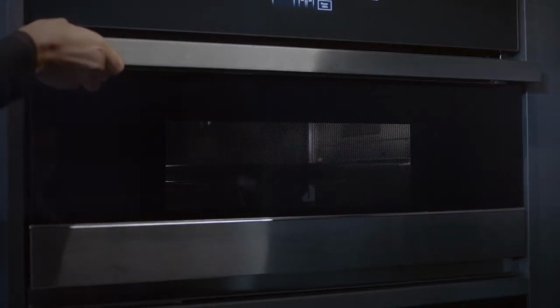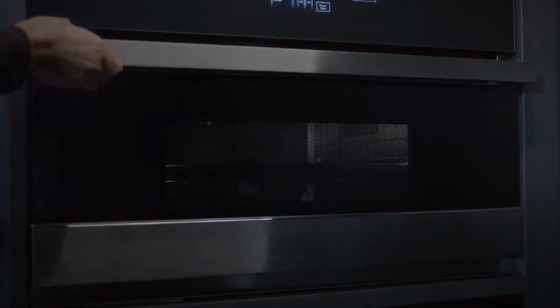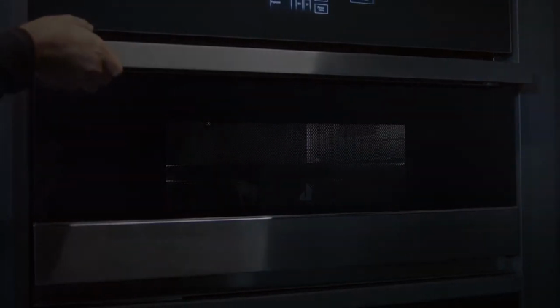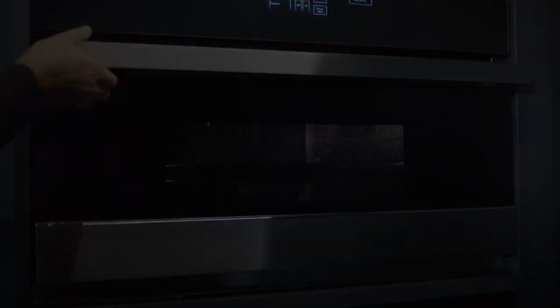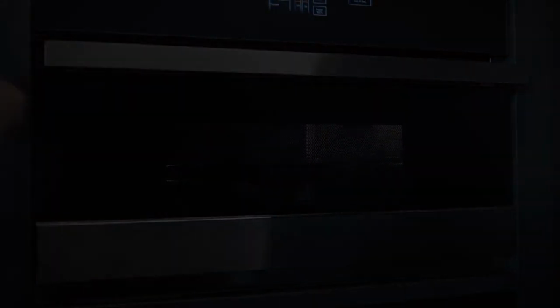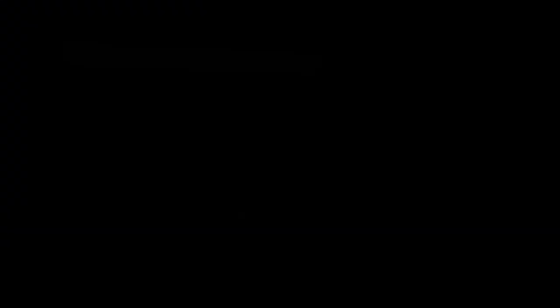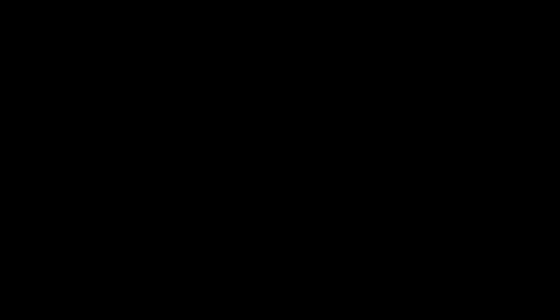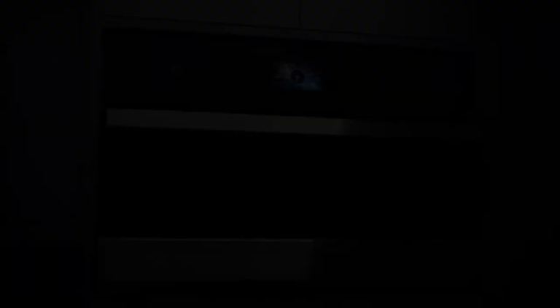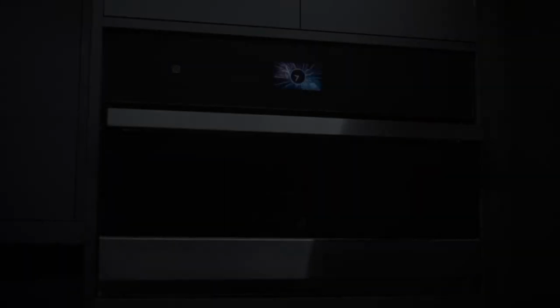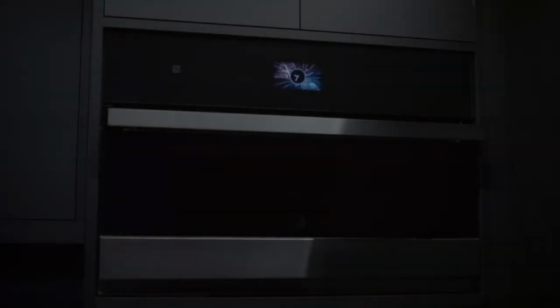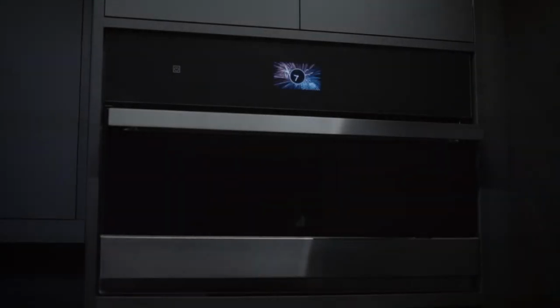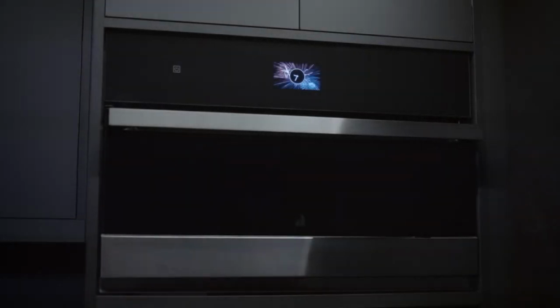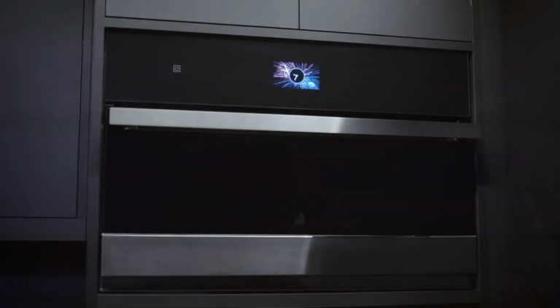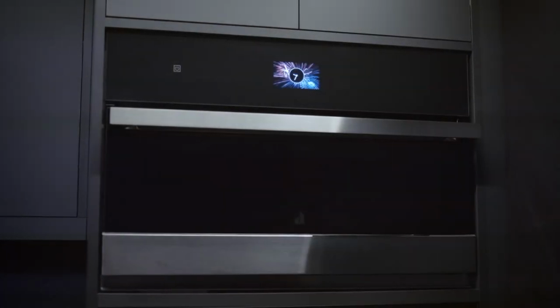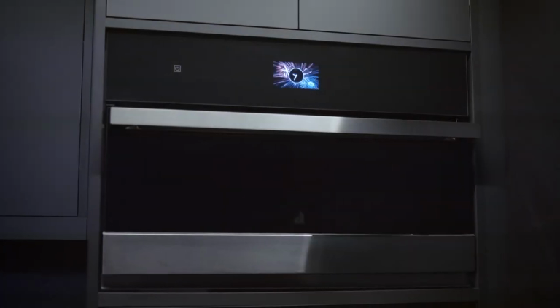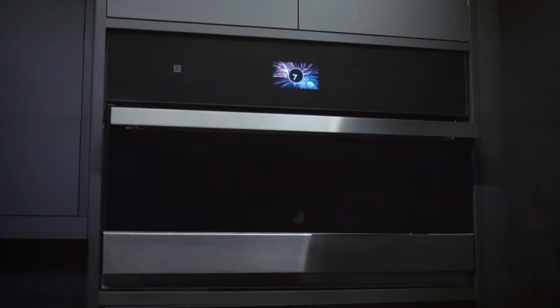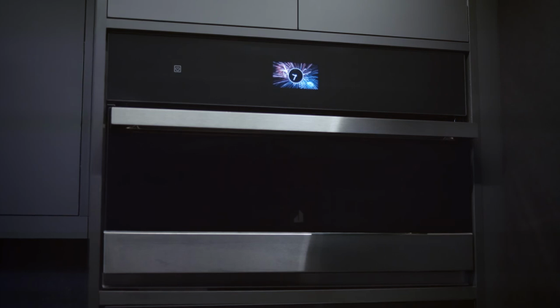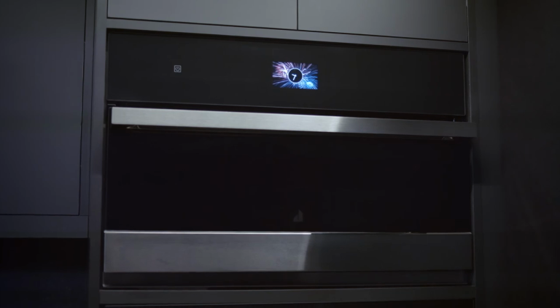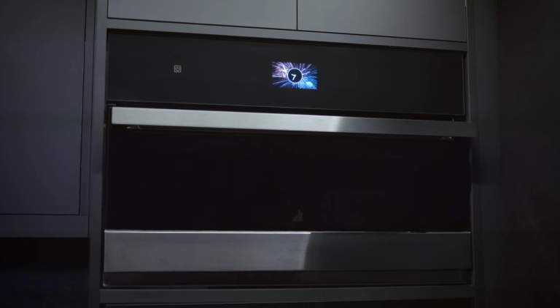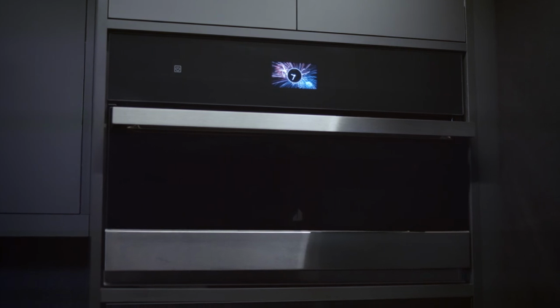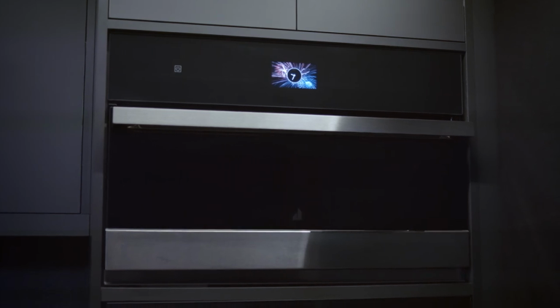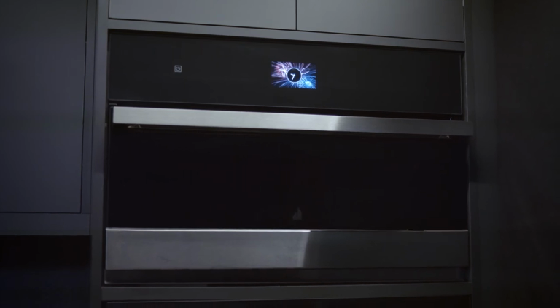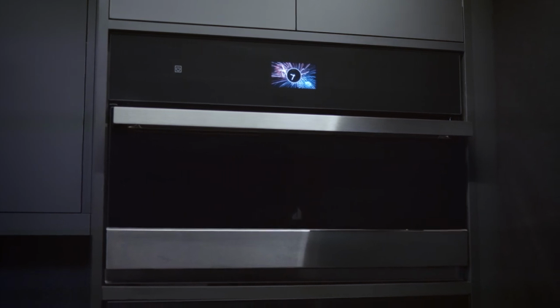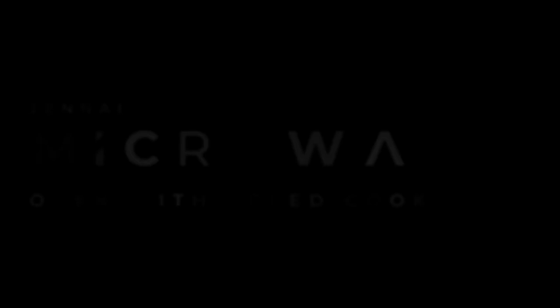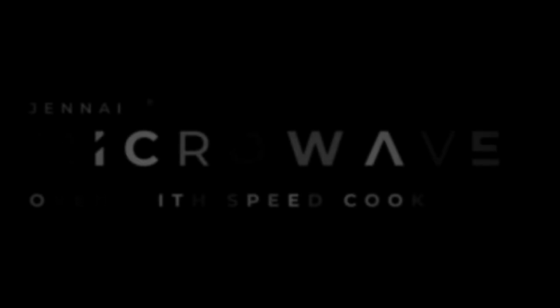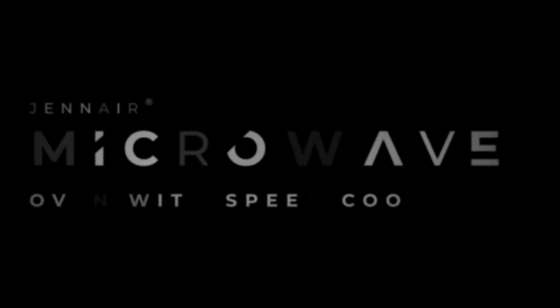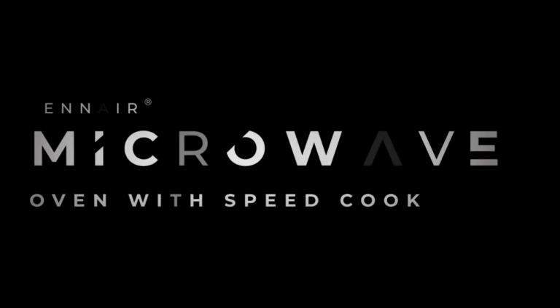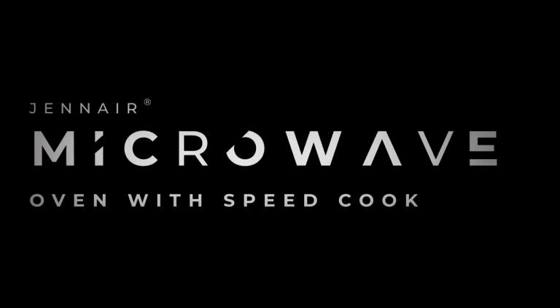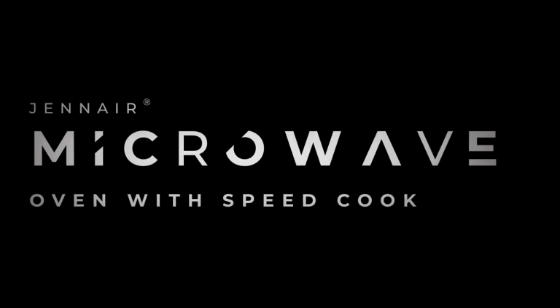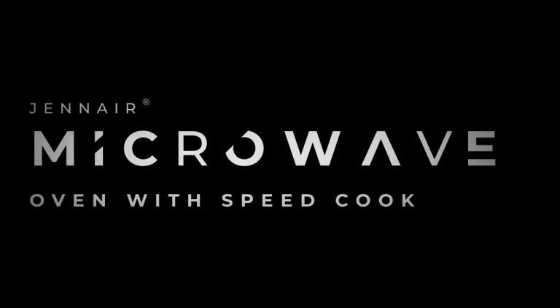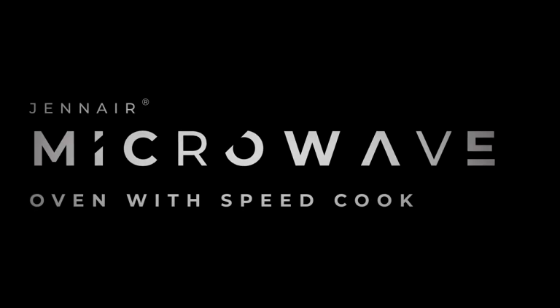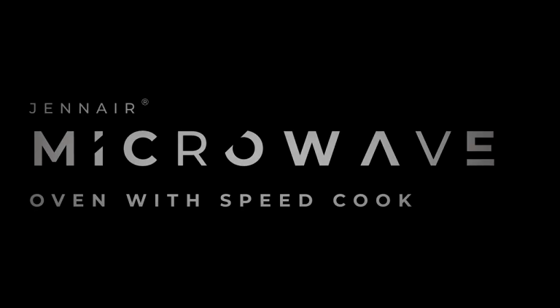When you want the best, and you want it now. The Gen Air Microwave Oven with Speedcook — perfection, no waiting.